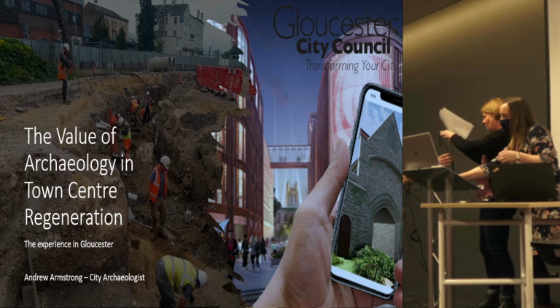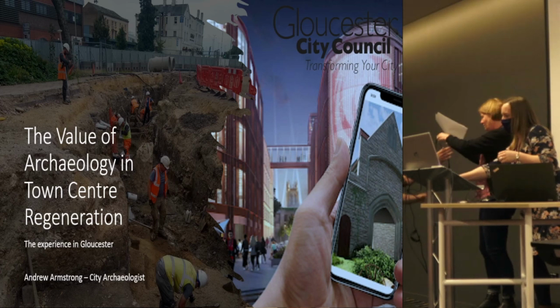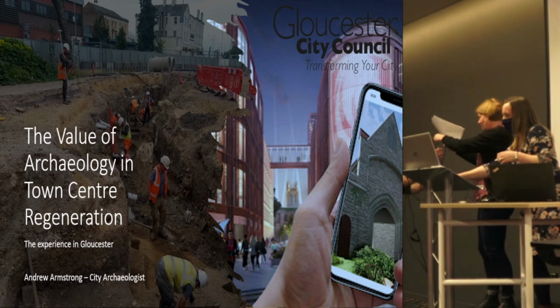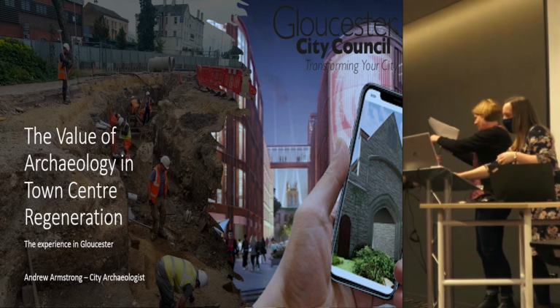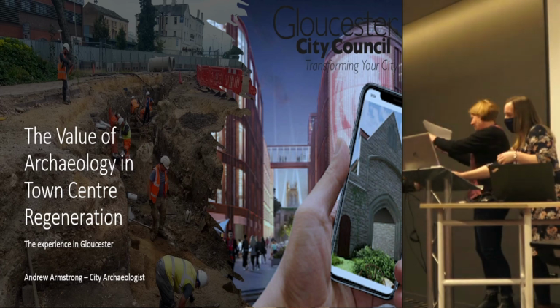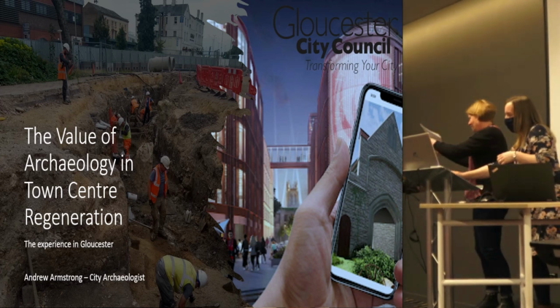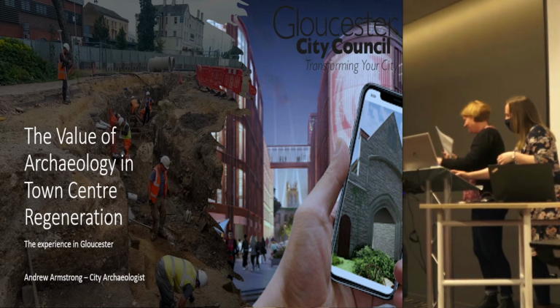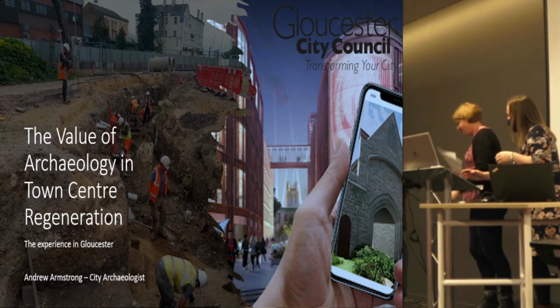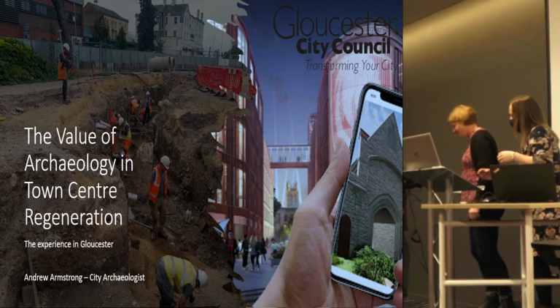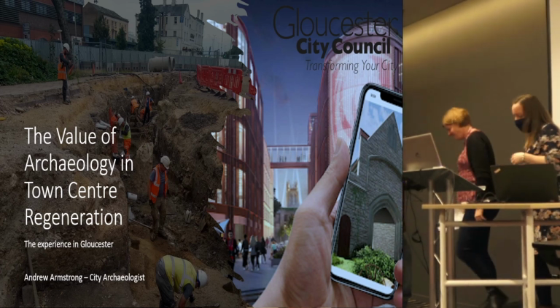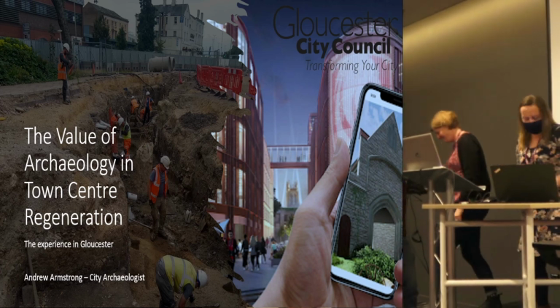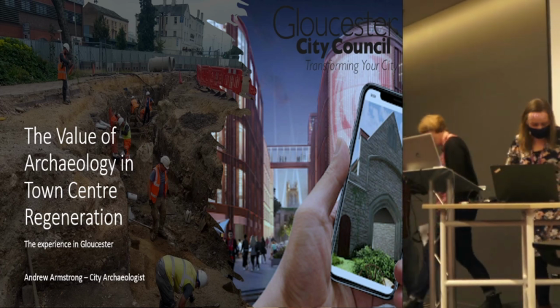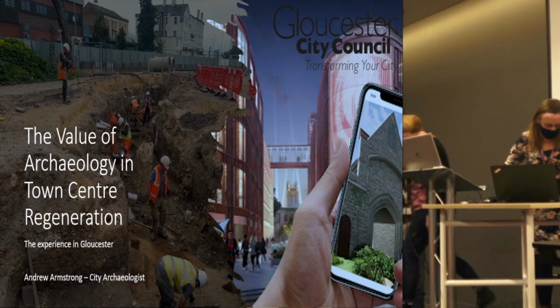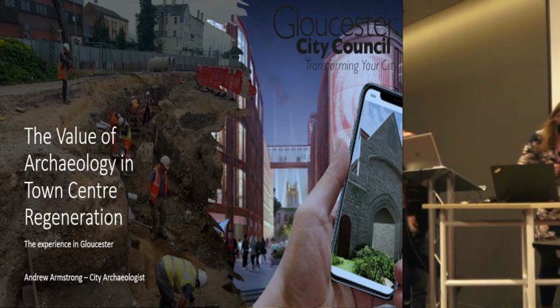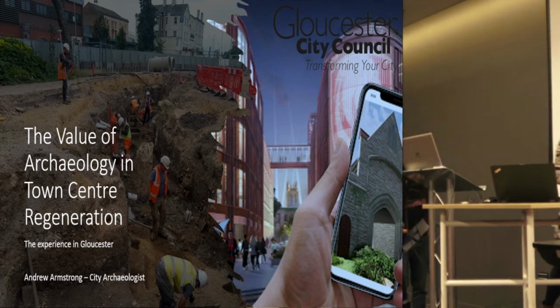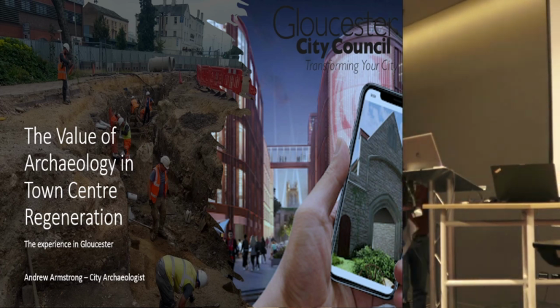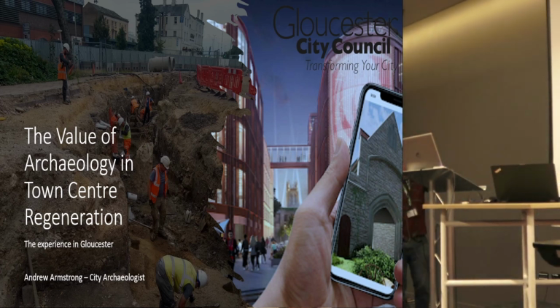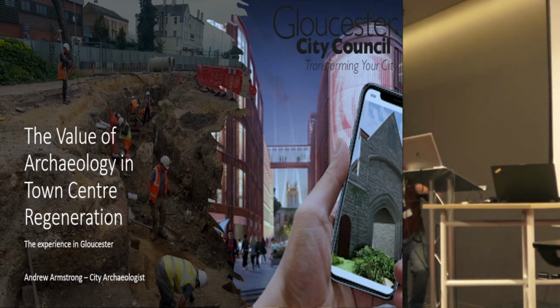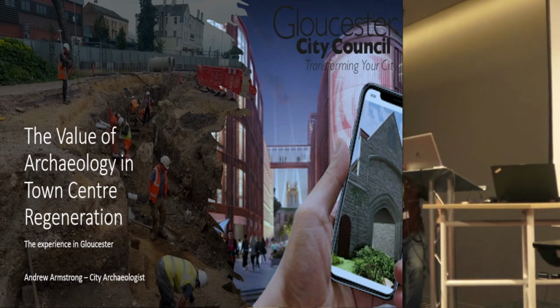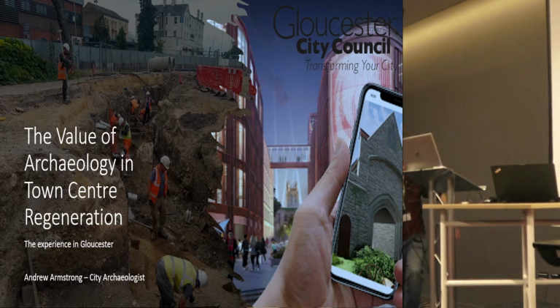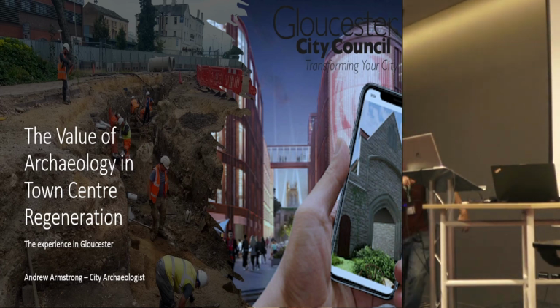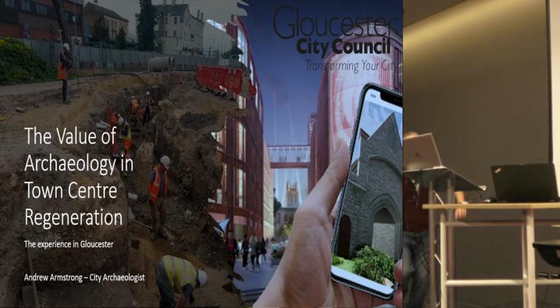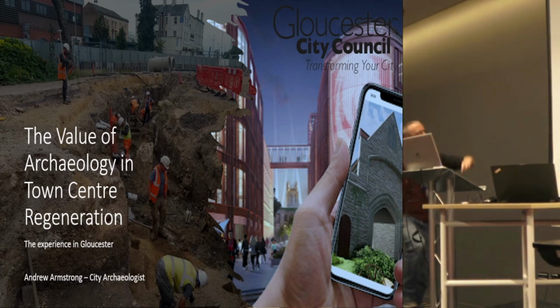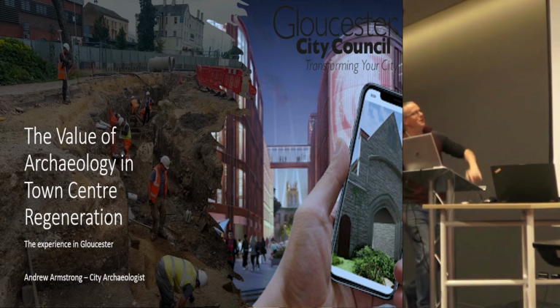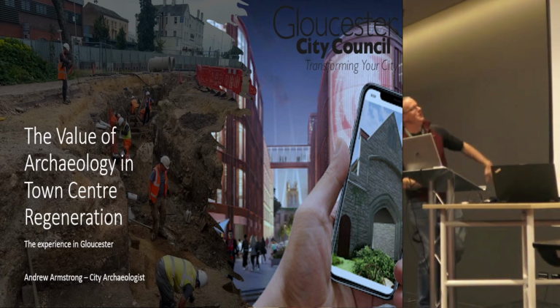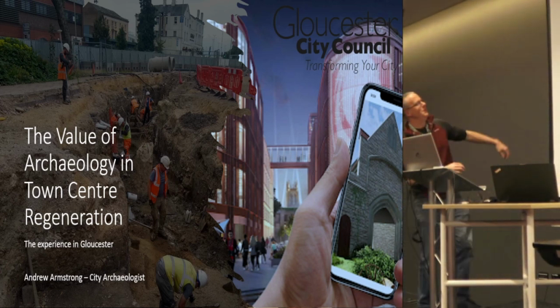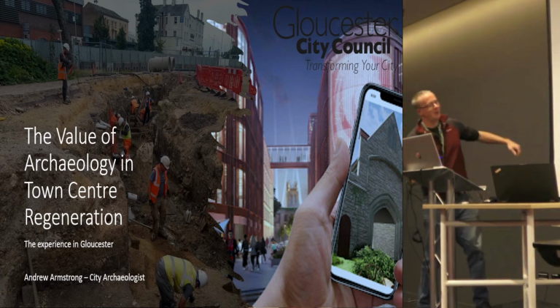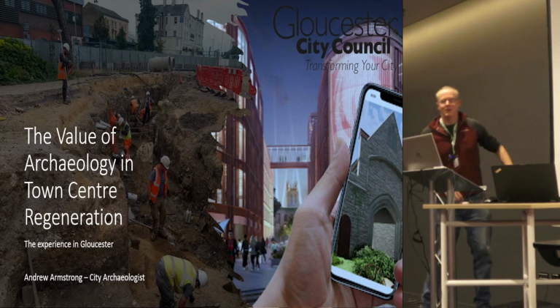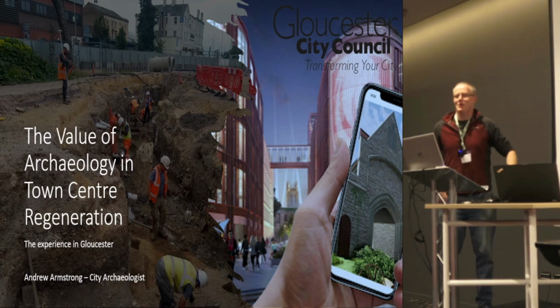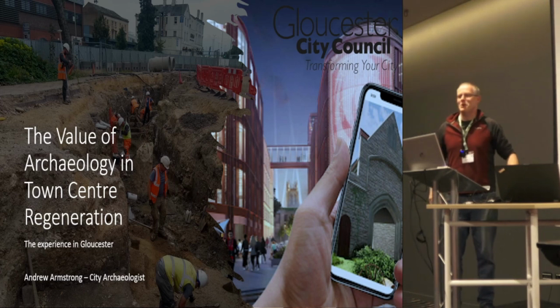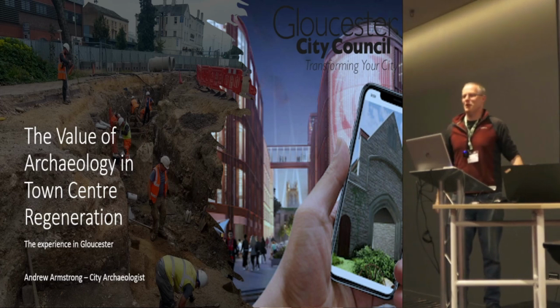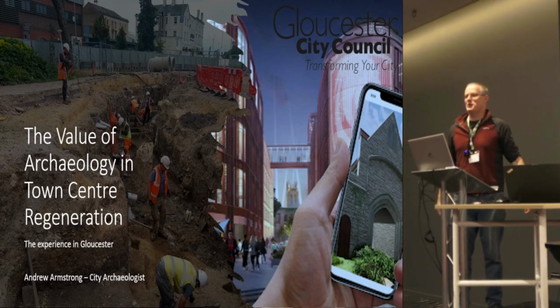This feels like a great honour. Good afternoon.